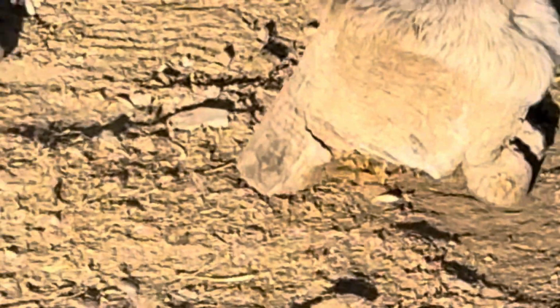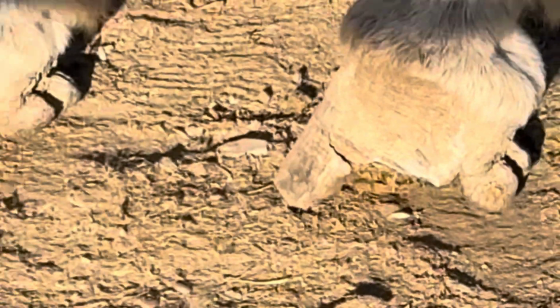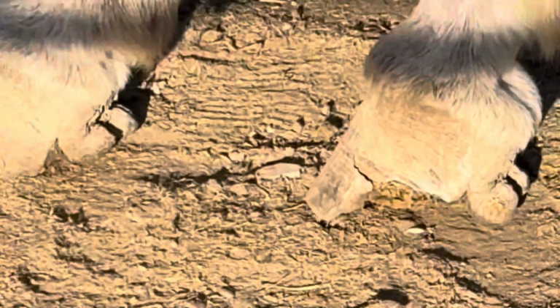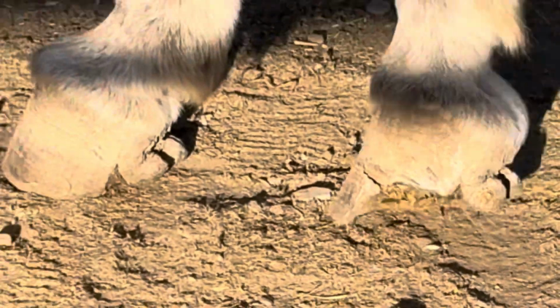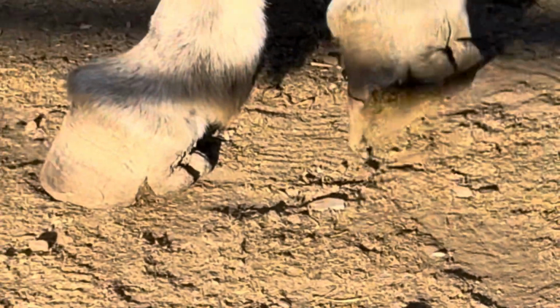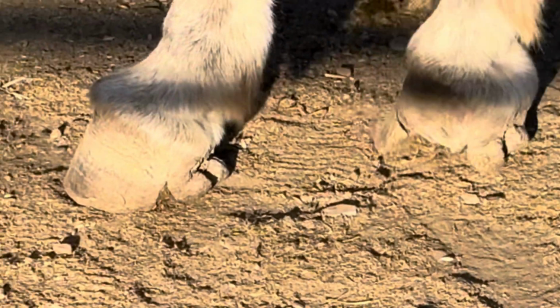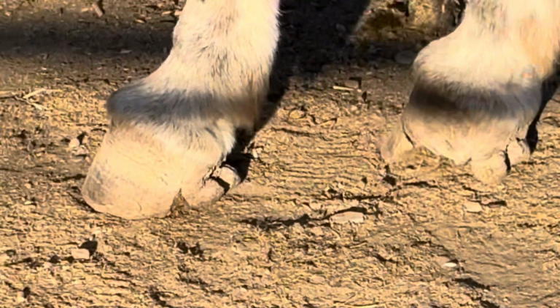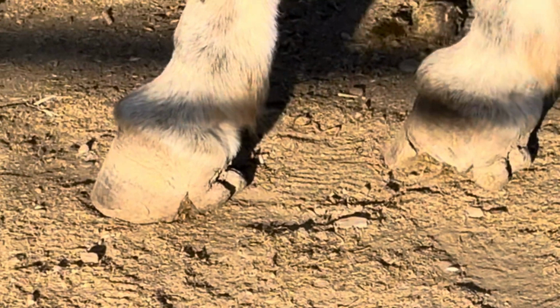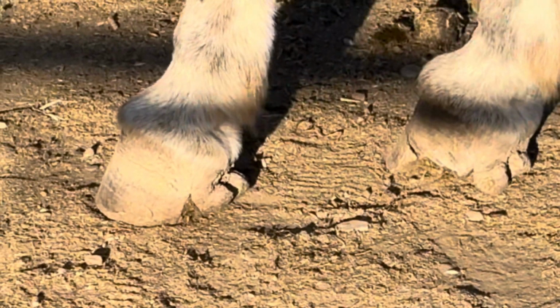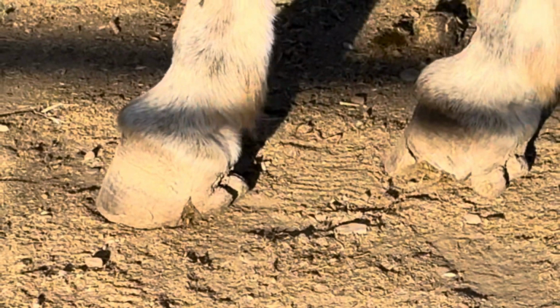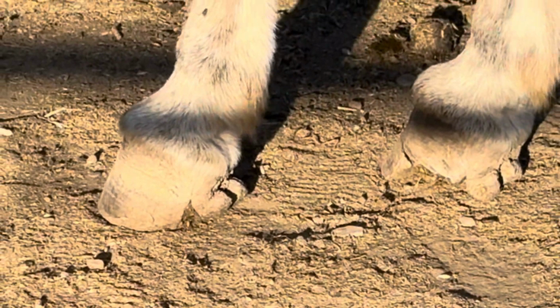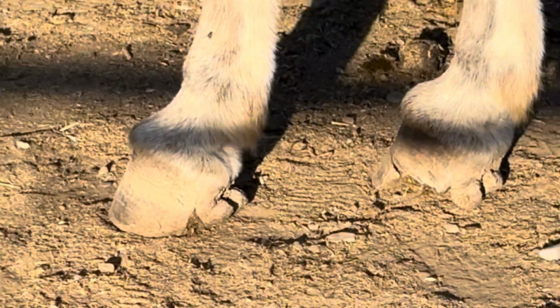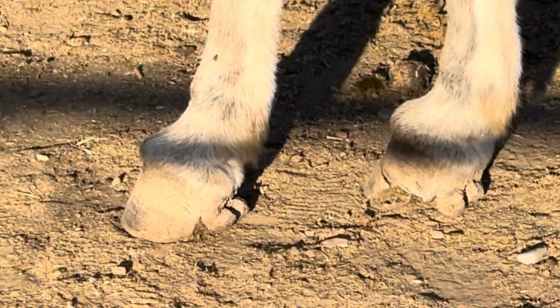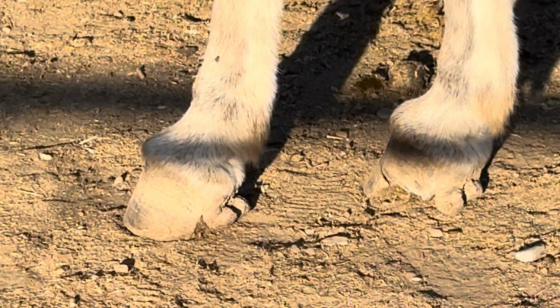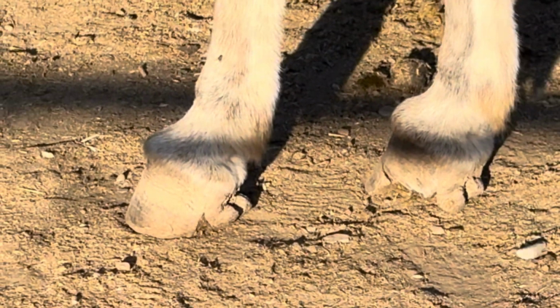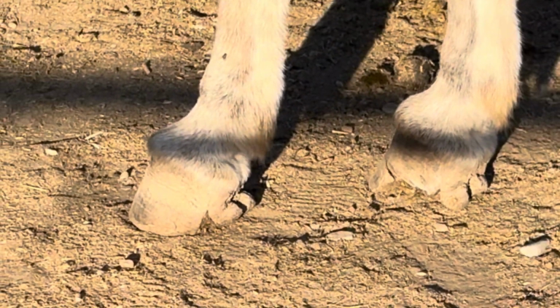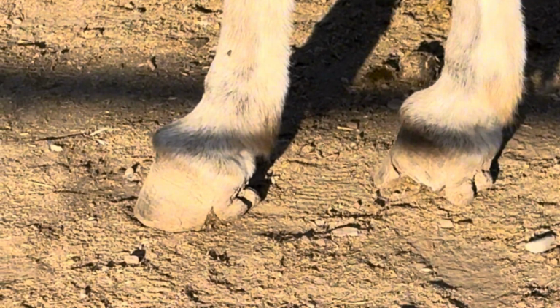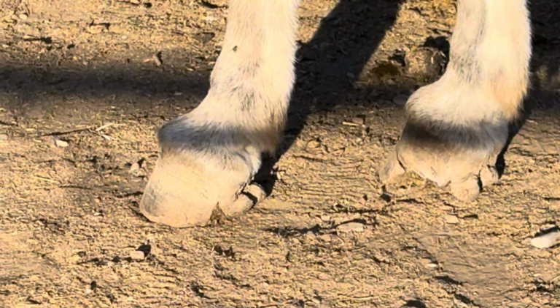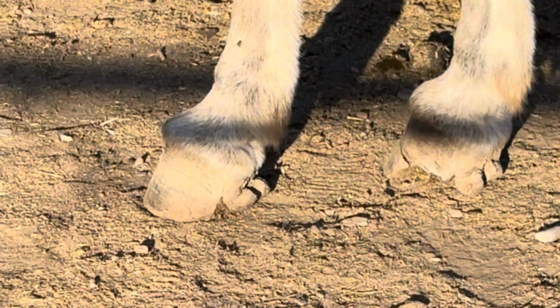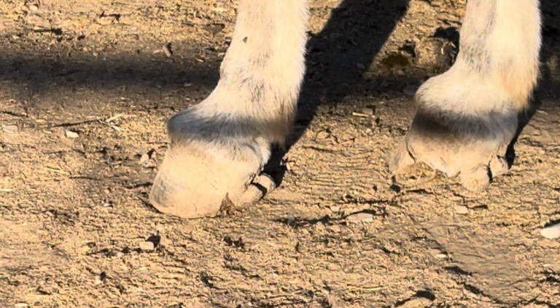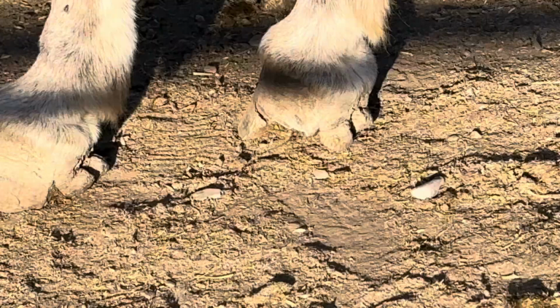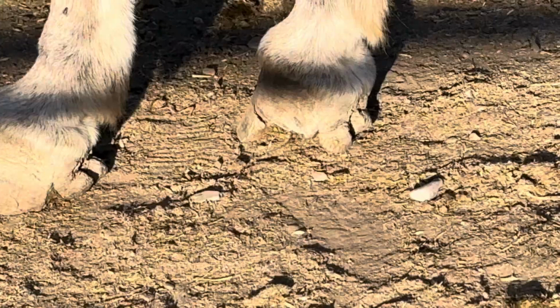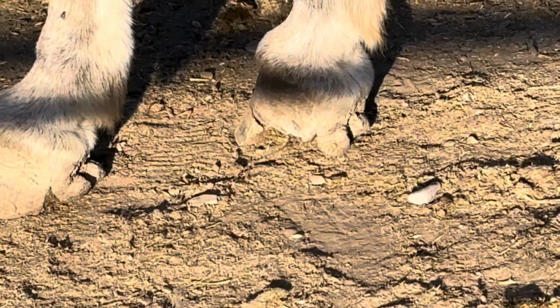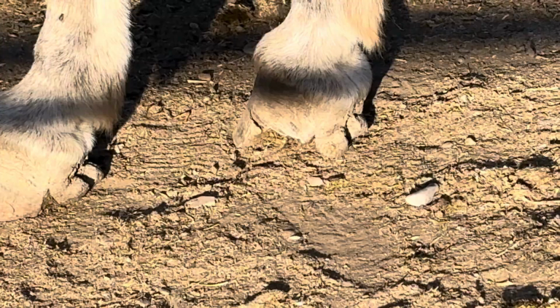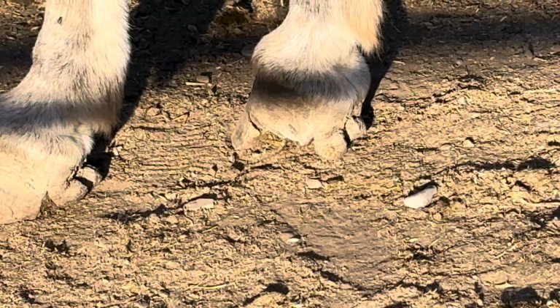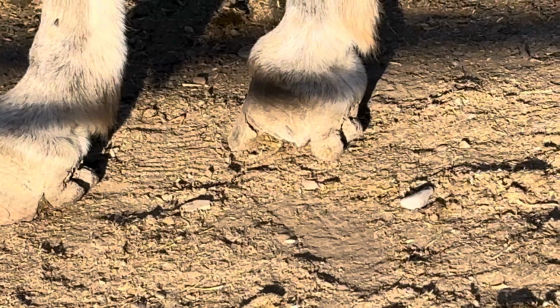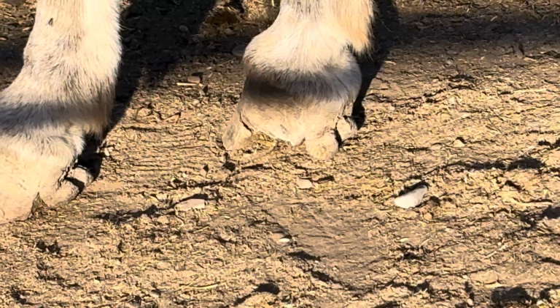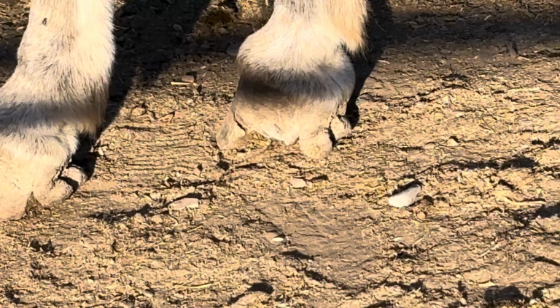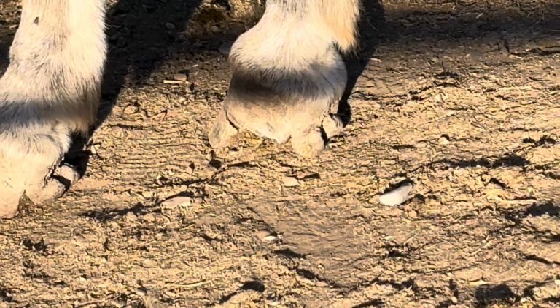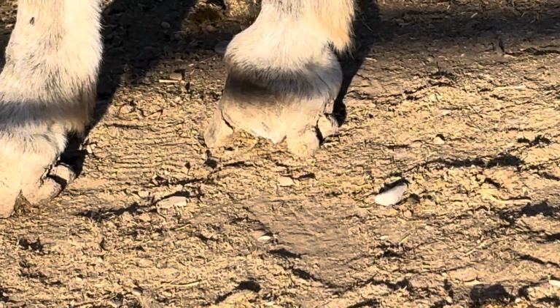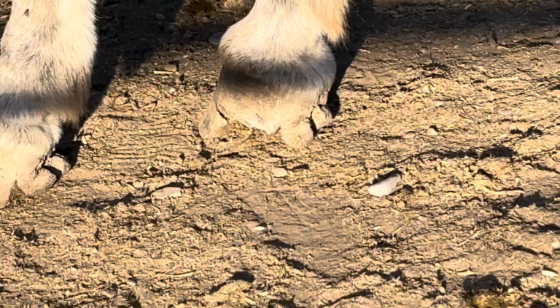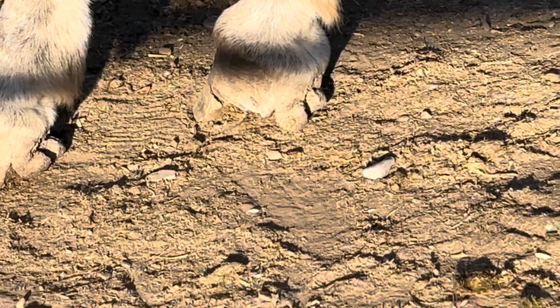Keep watching so you can get an update on the 17-year-old and see how far he's come — he's doing amazing.